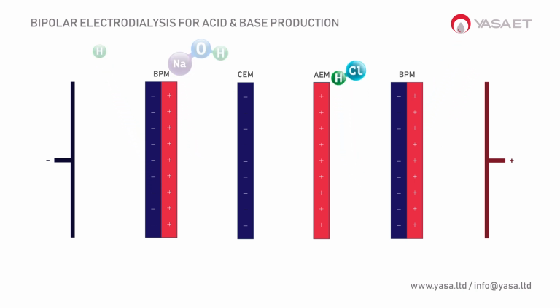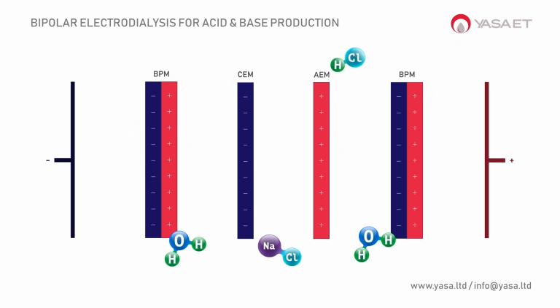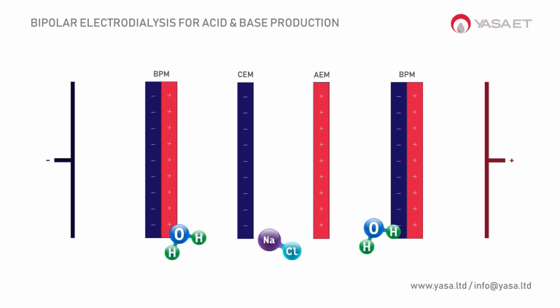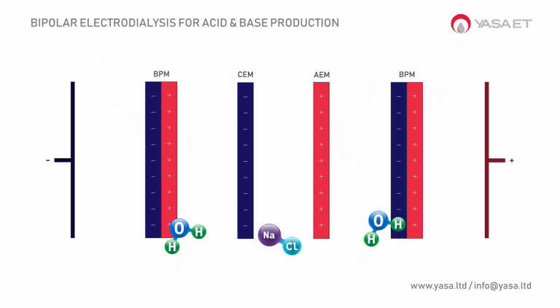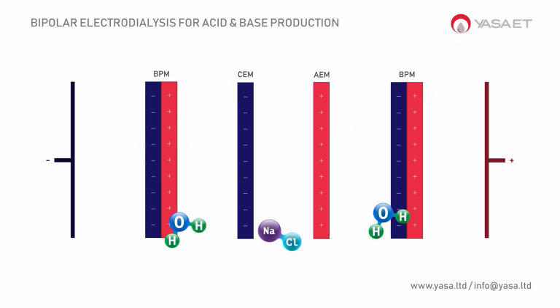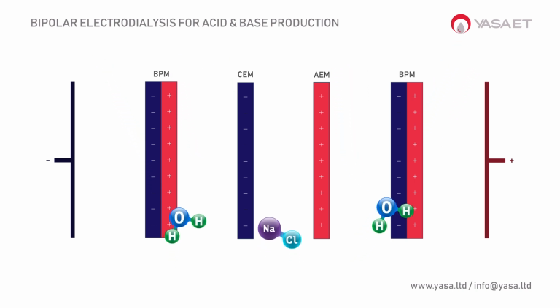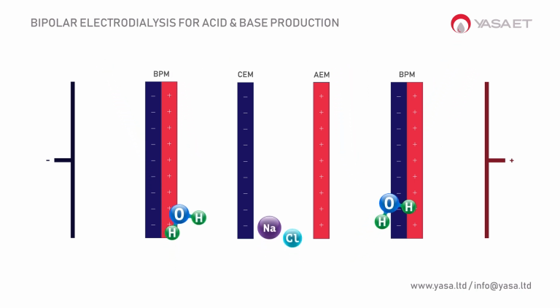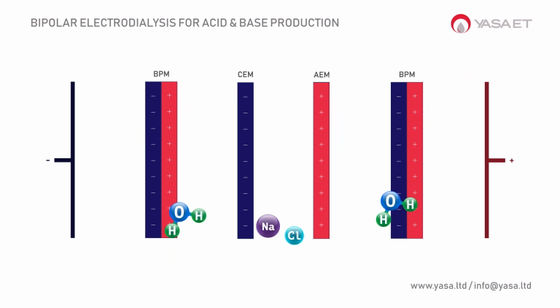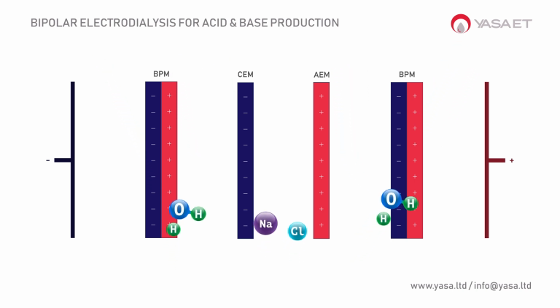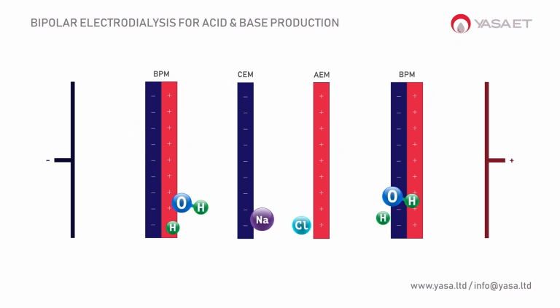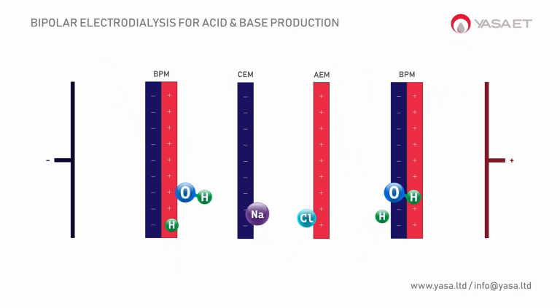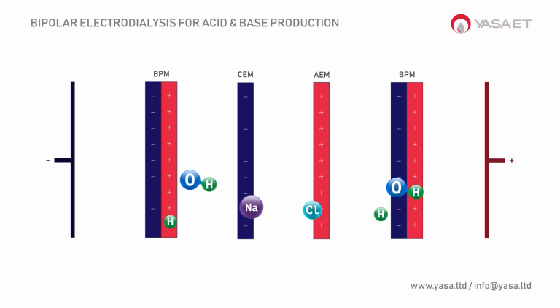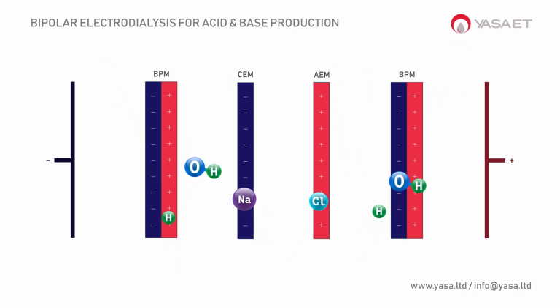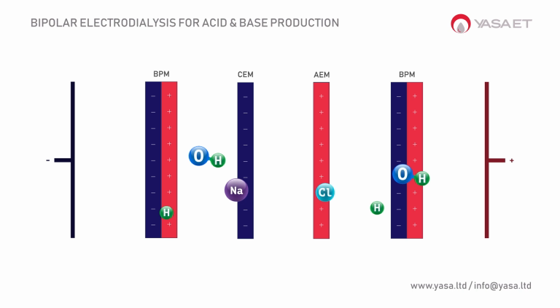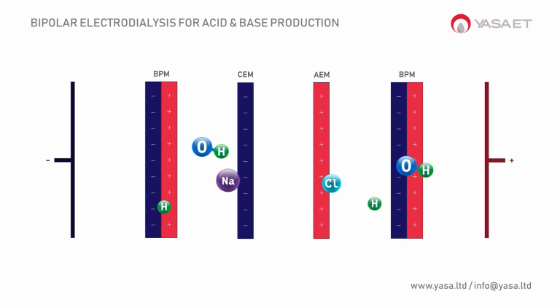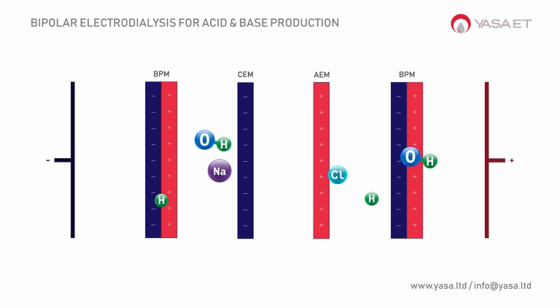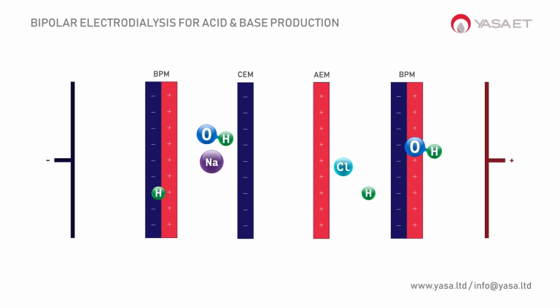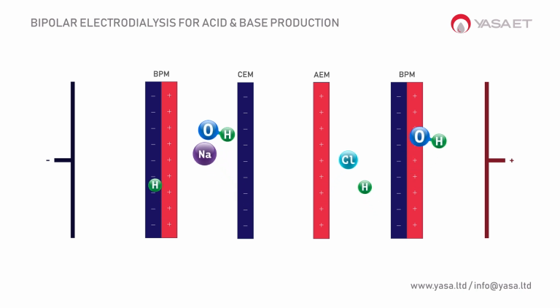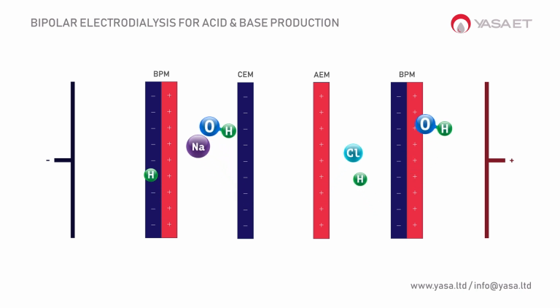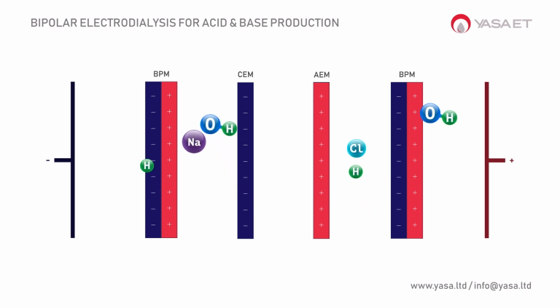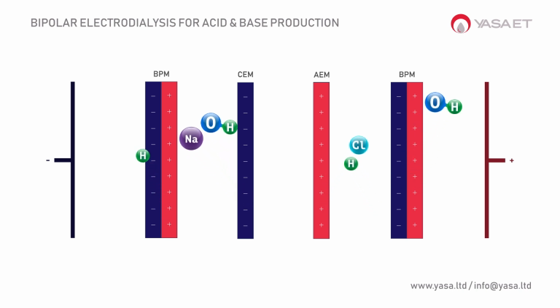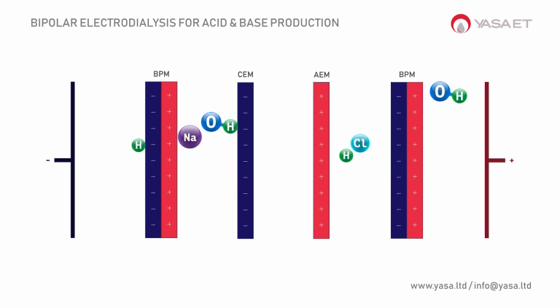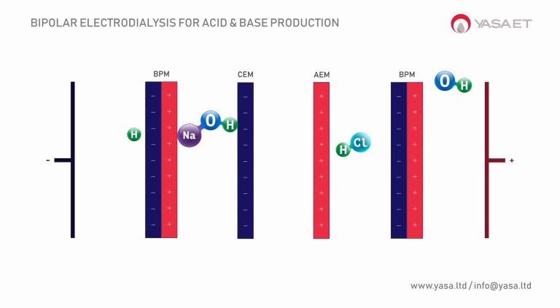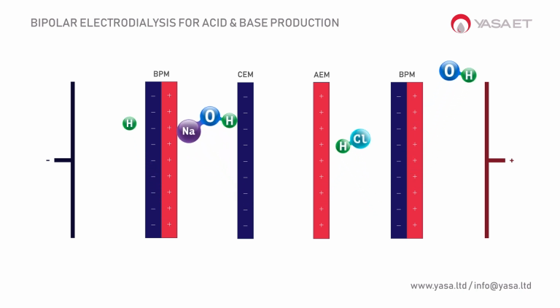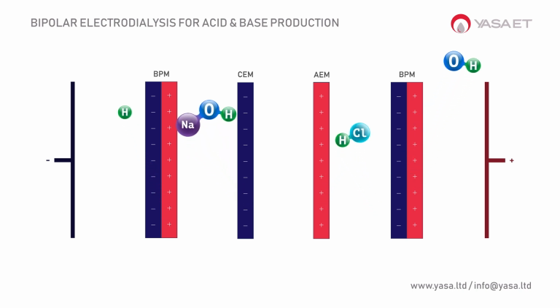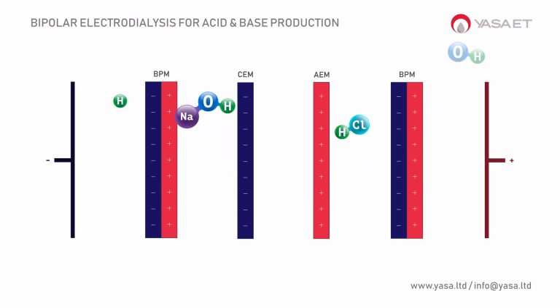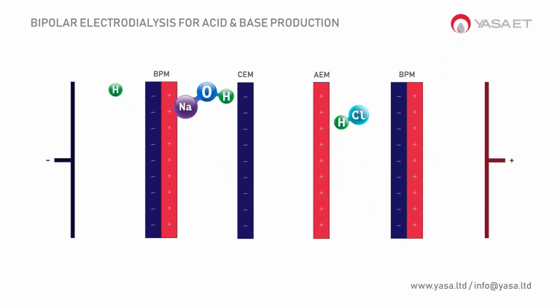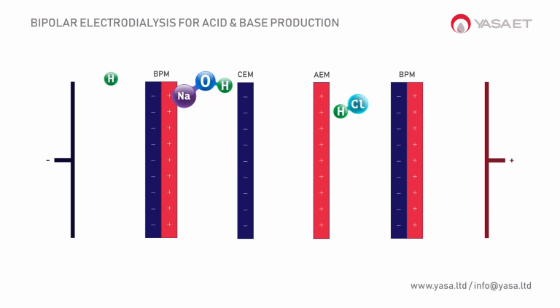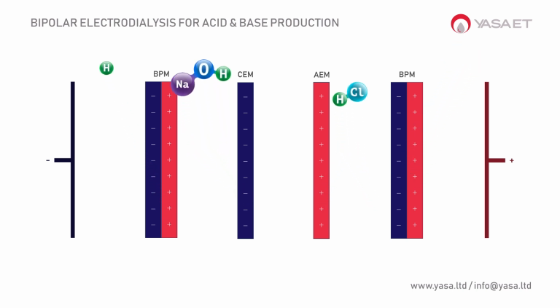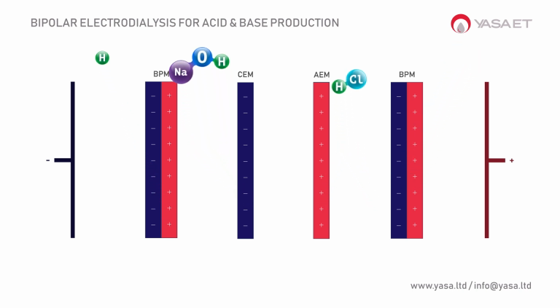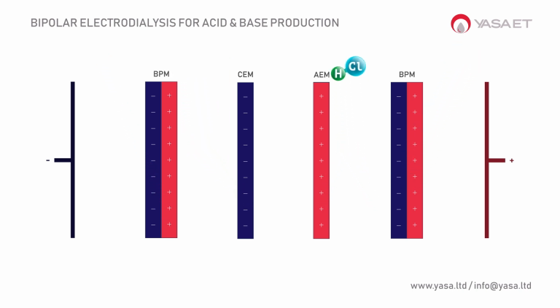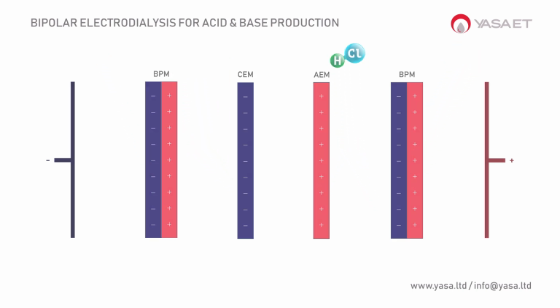With D-Salt technology, we can produce or recover useful high-purity chemicals from brines and salt solutions.